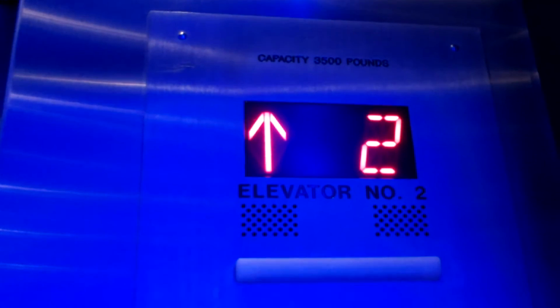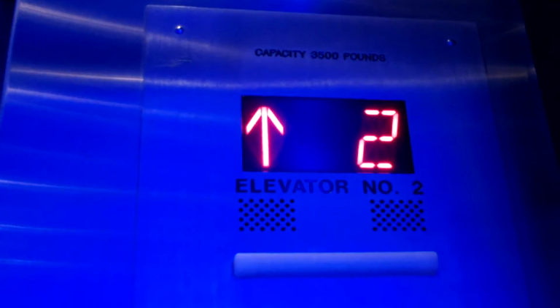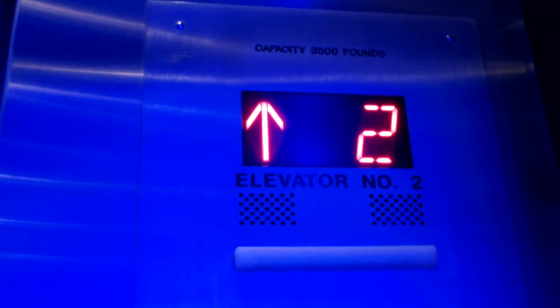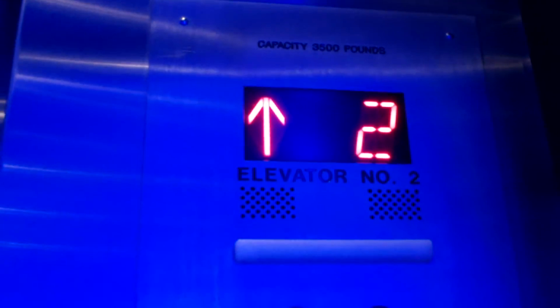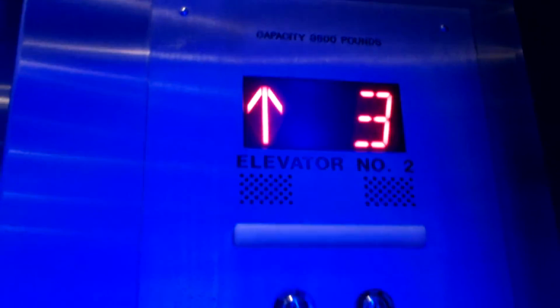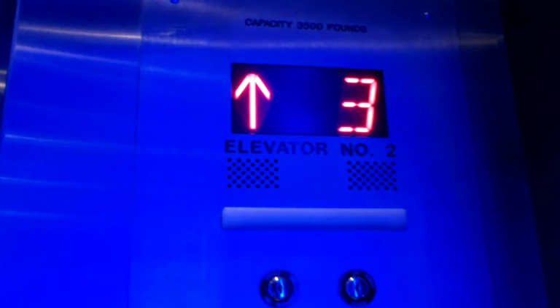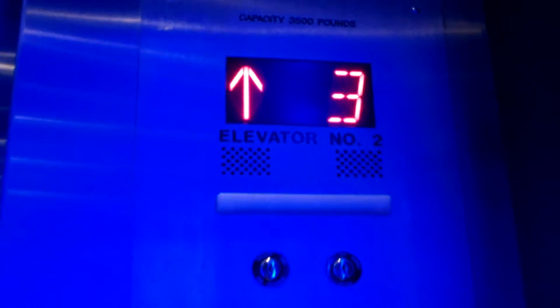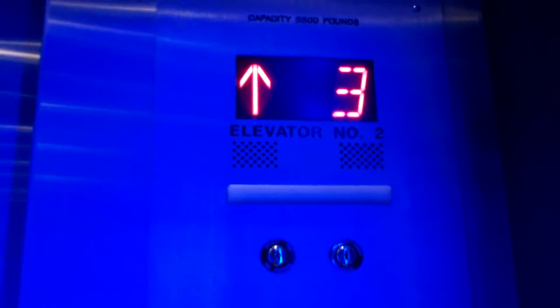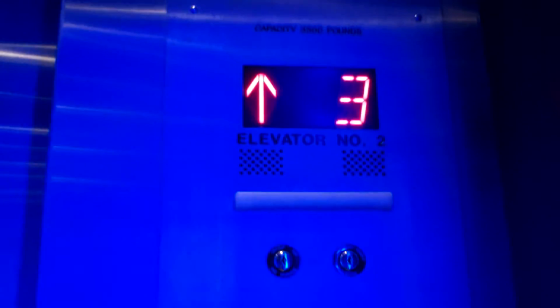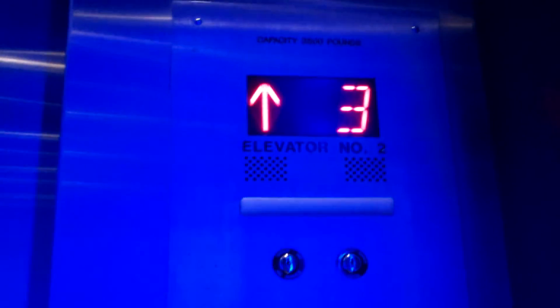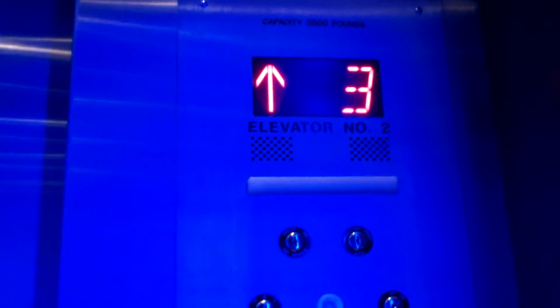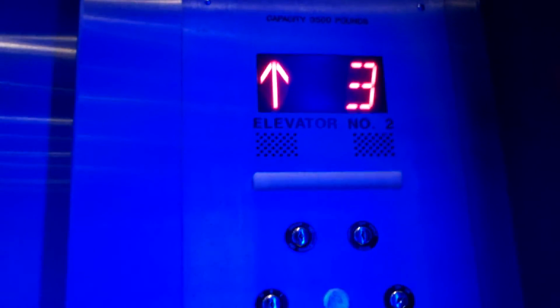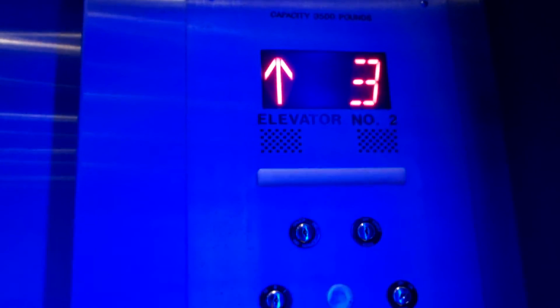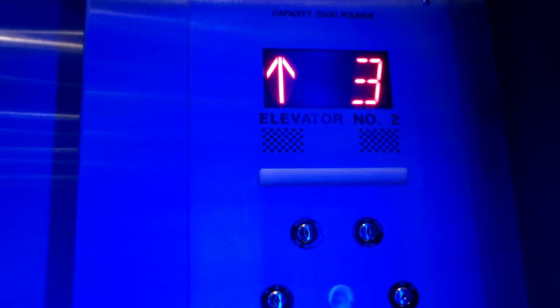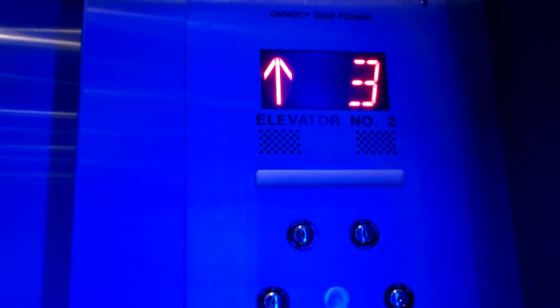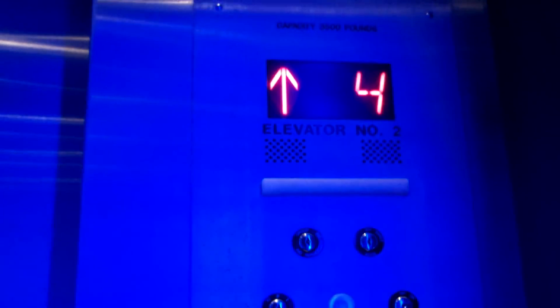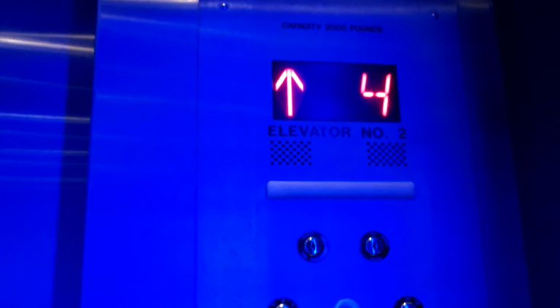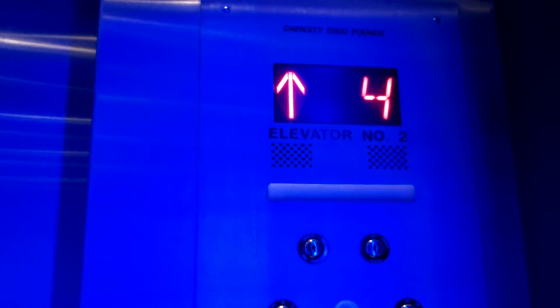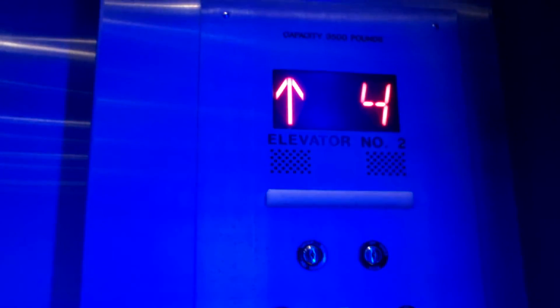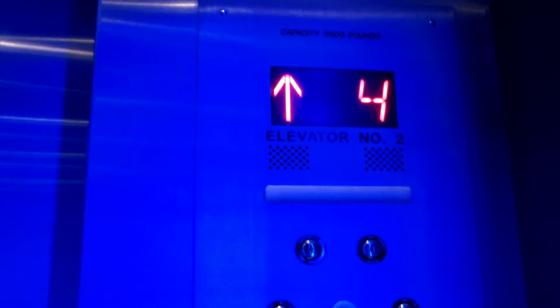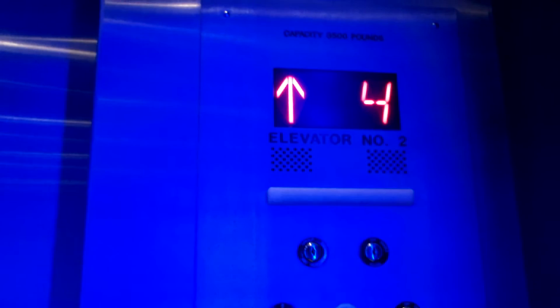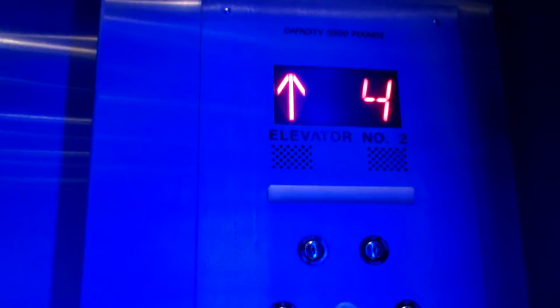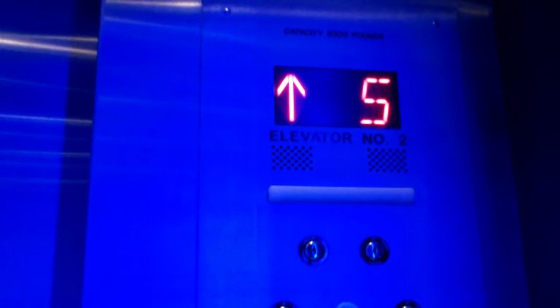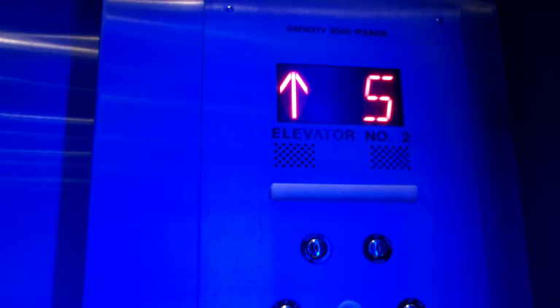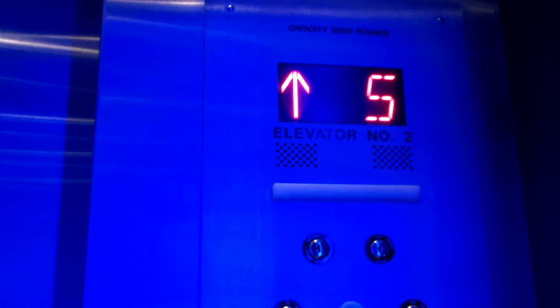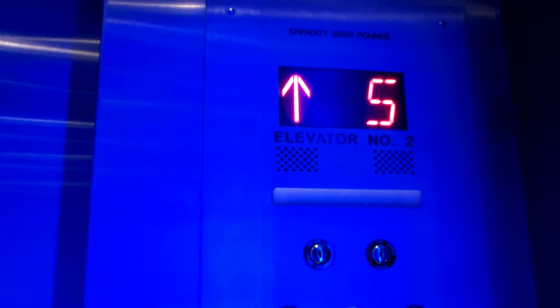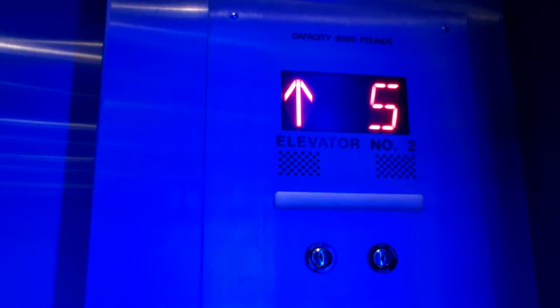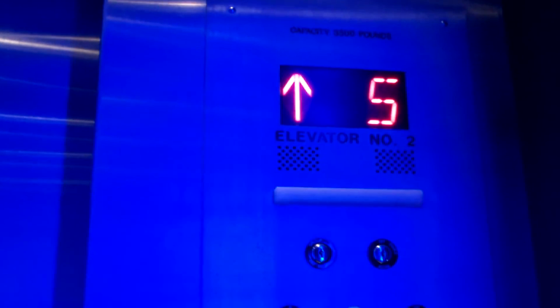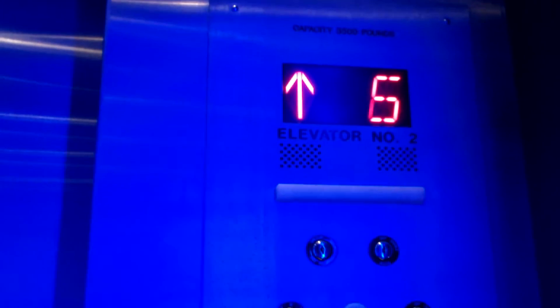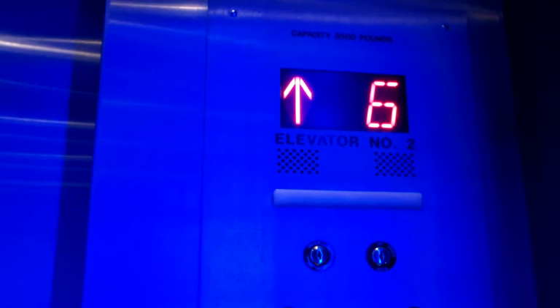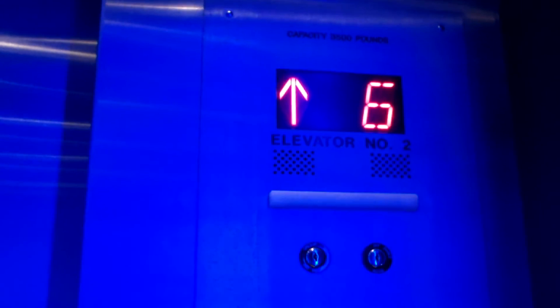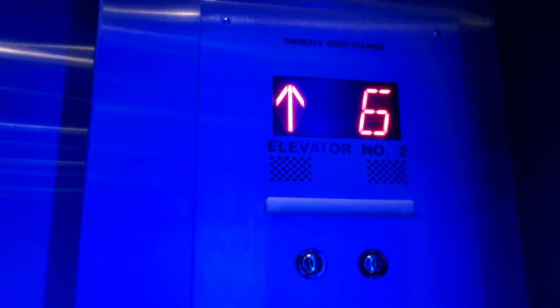Otis Series 7. This is Series 7 even though you might not think it is.